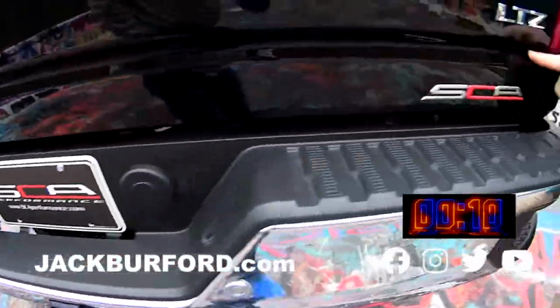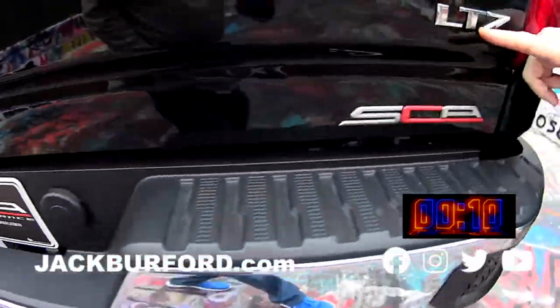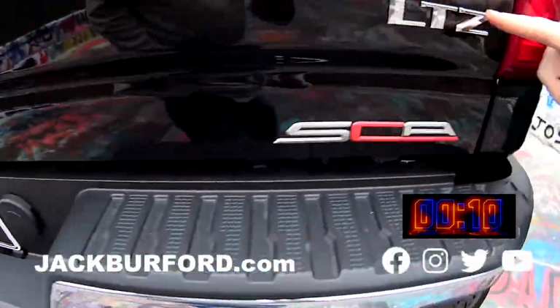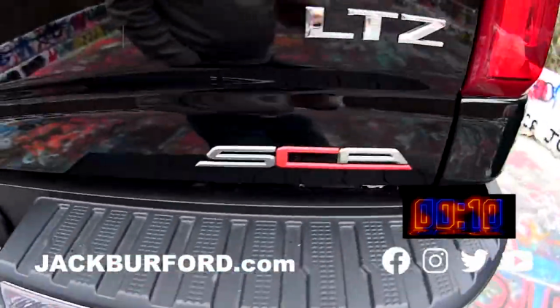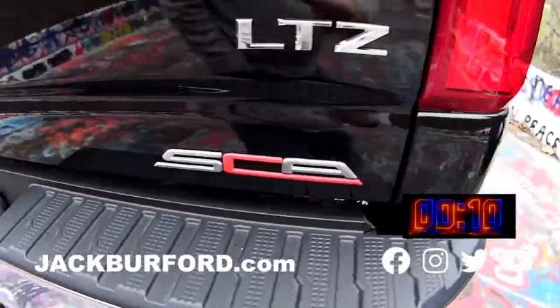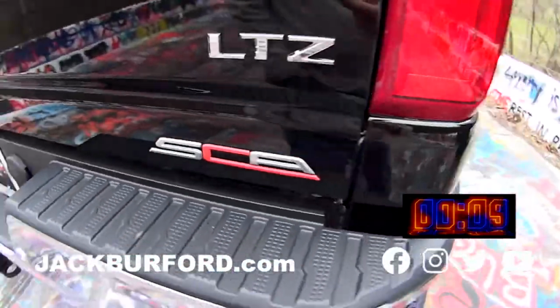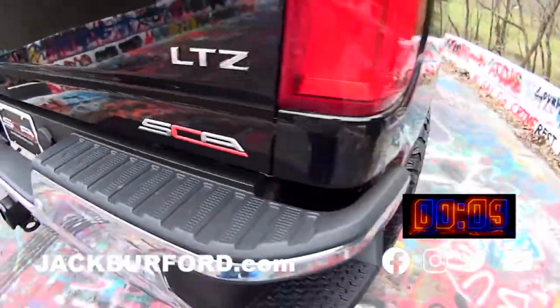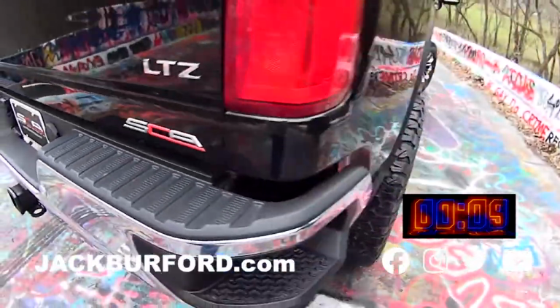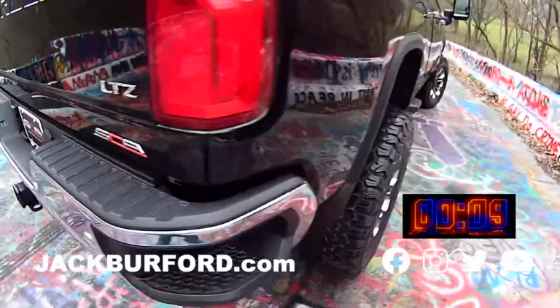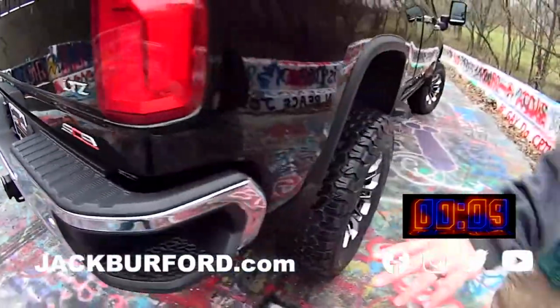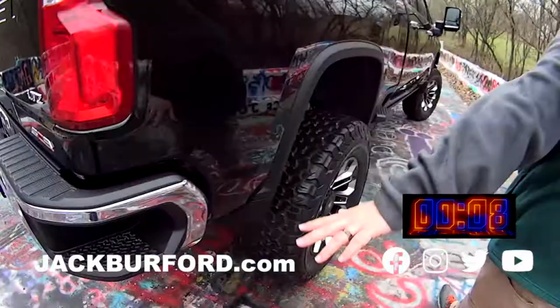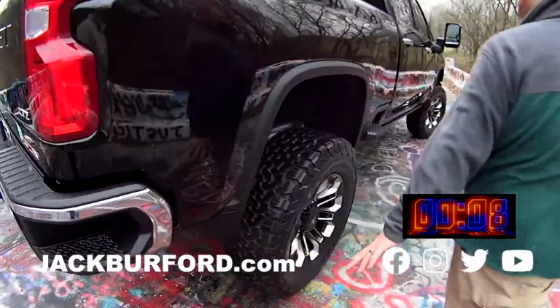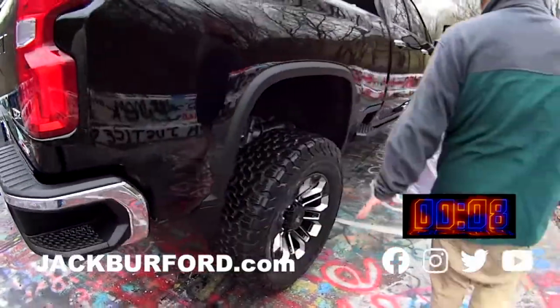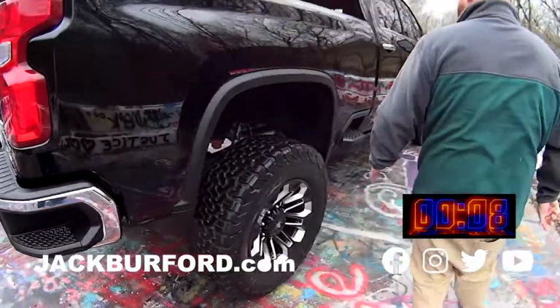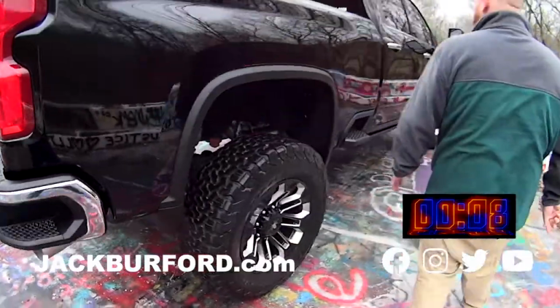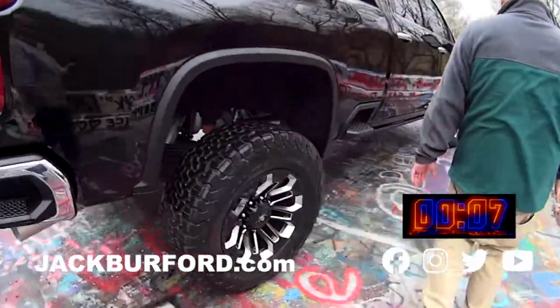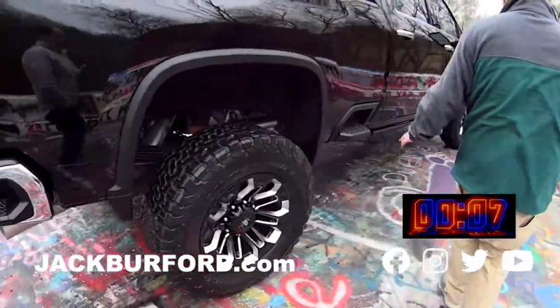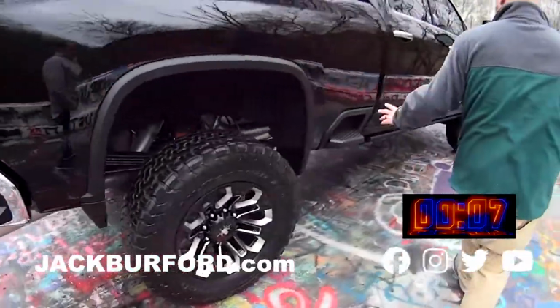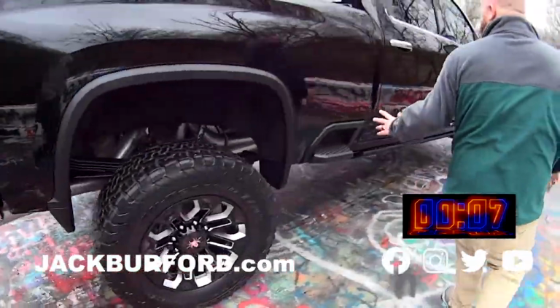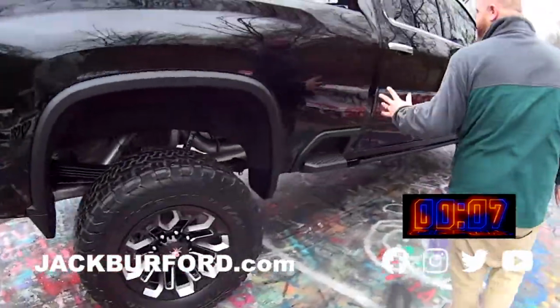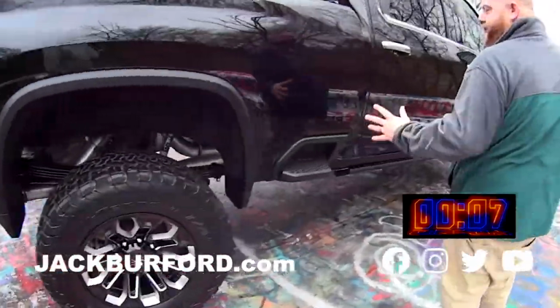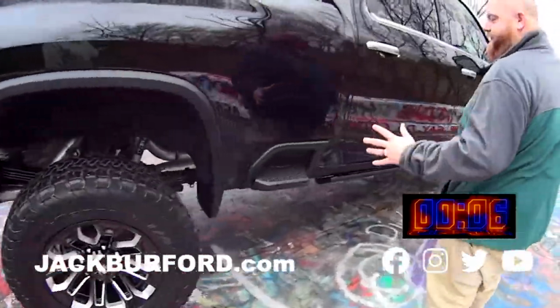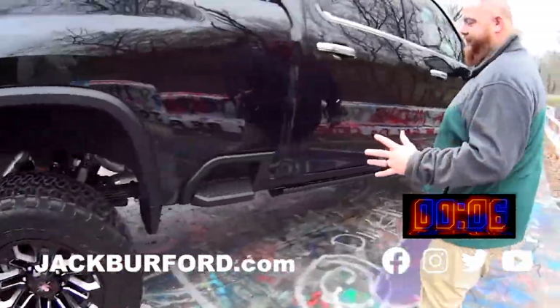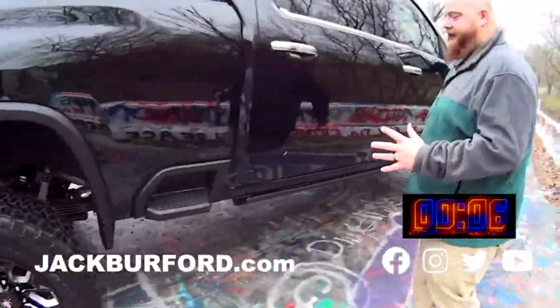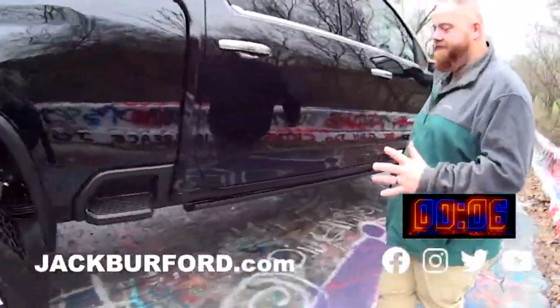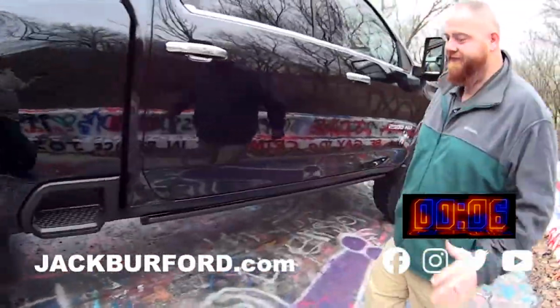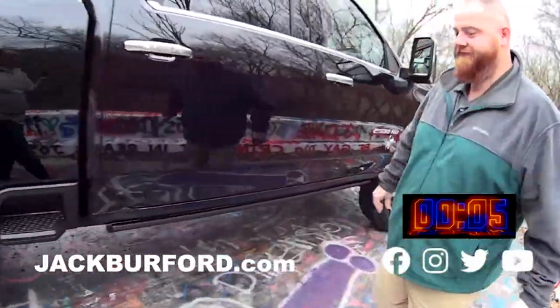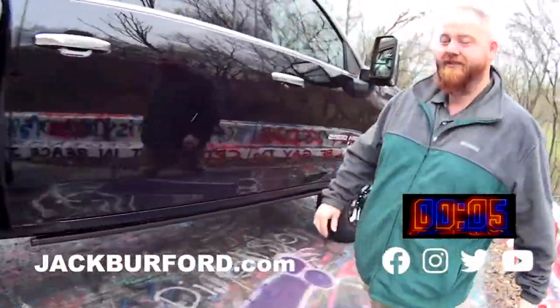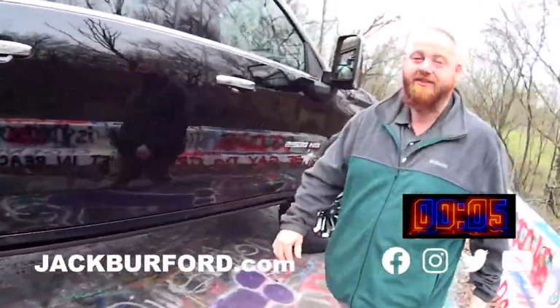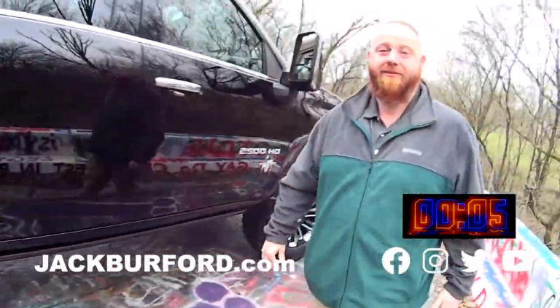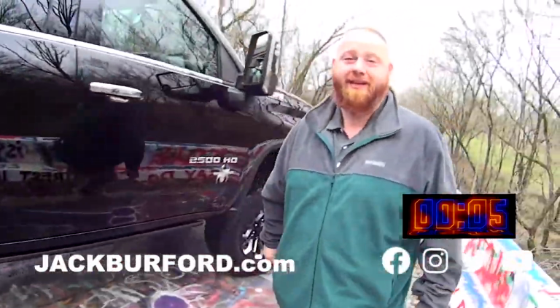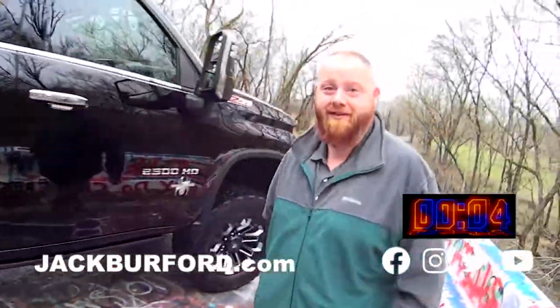And it is a LTZ — very nice. Come check it out at JackHartley.com. This truck won't last long.